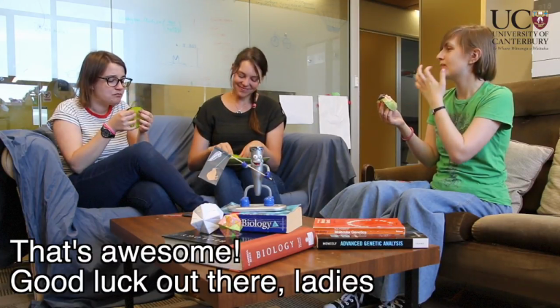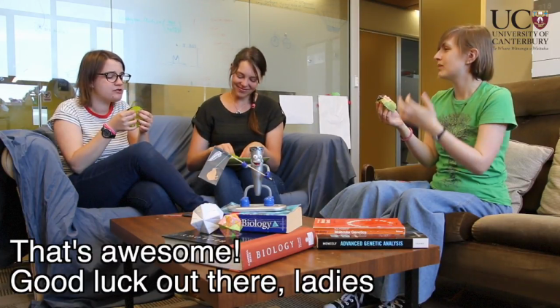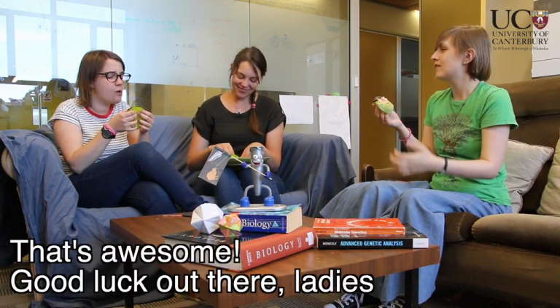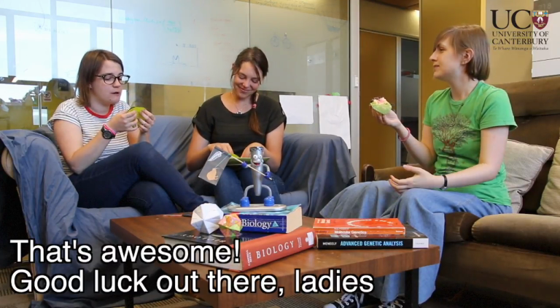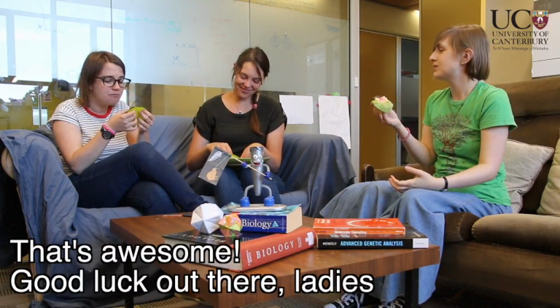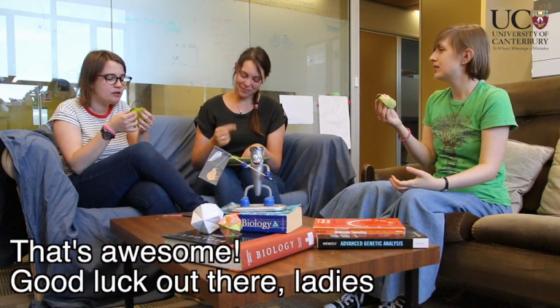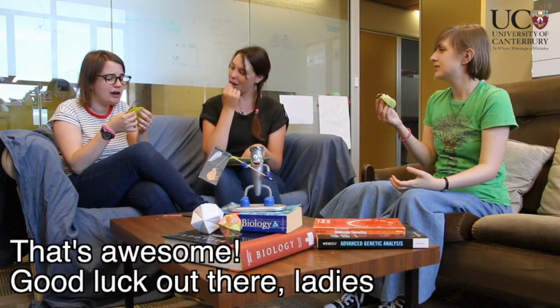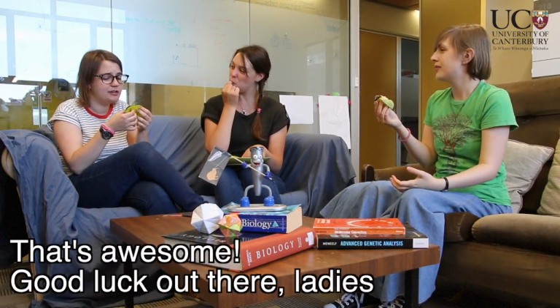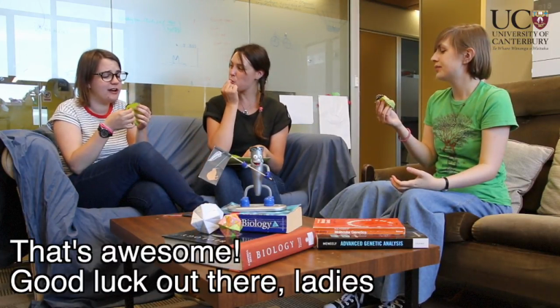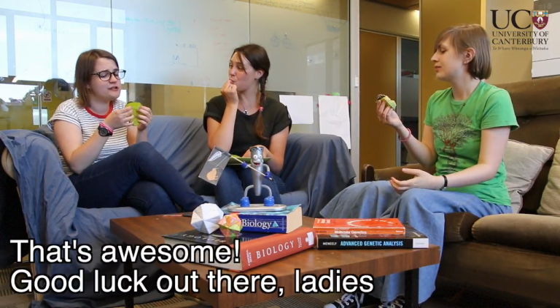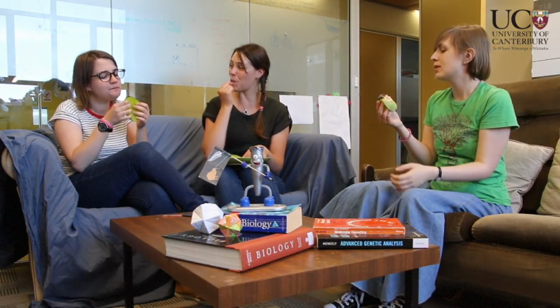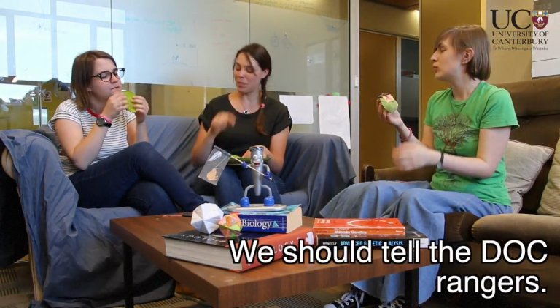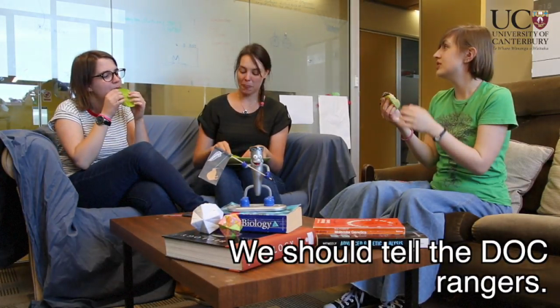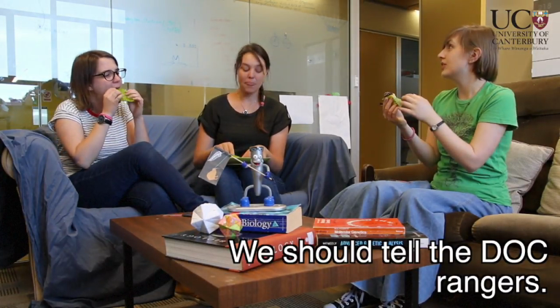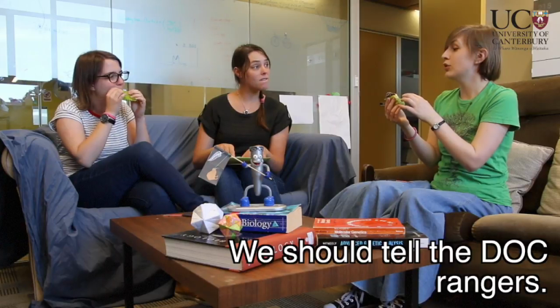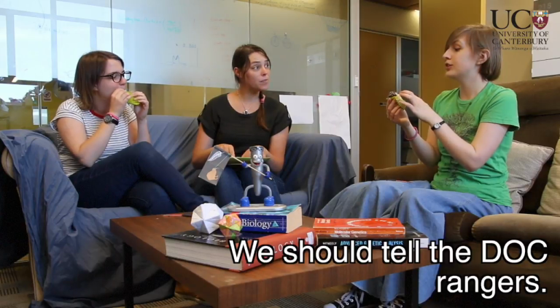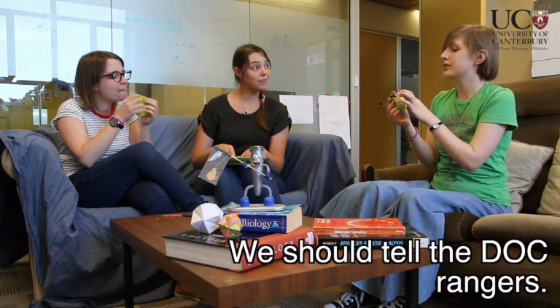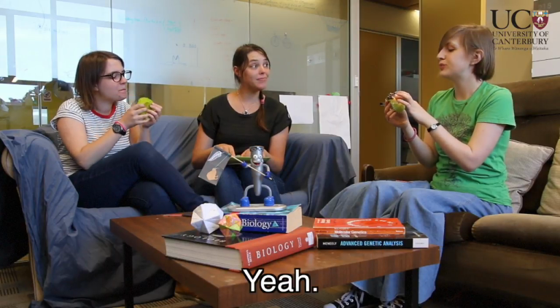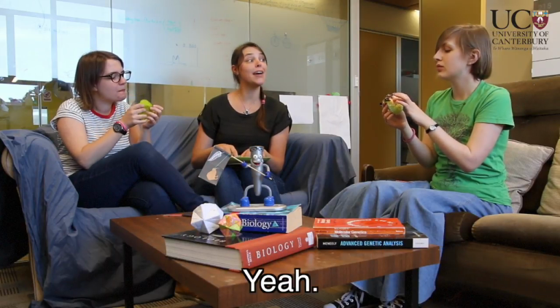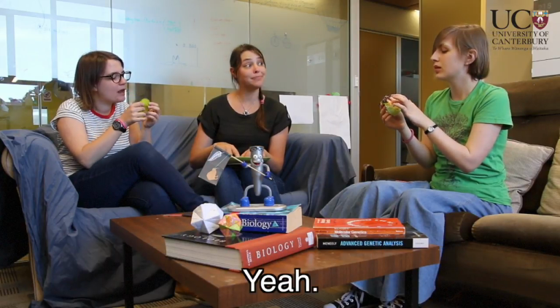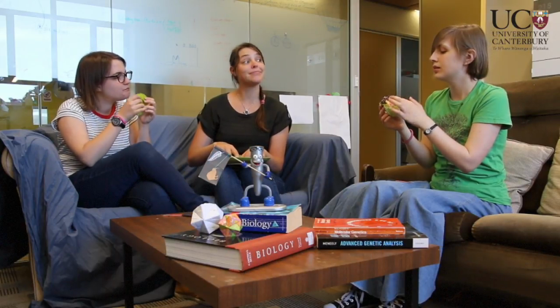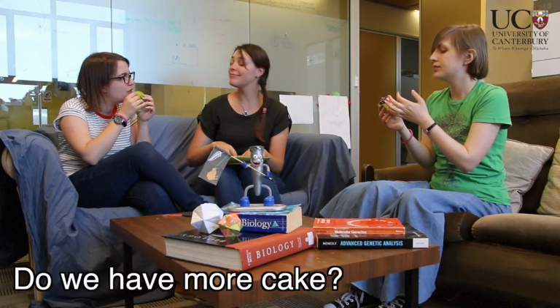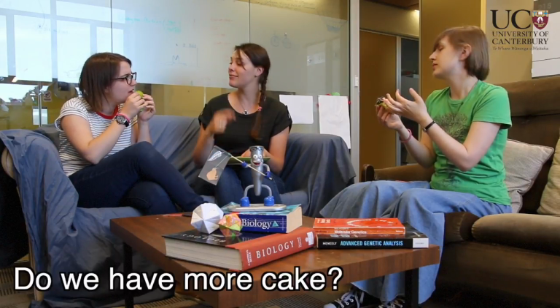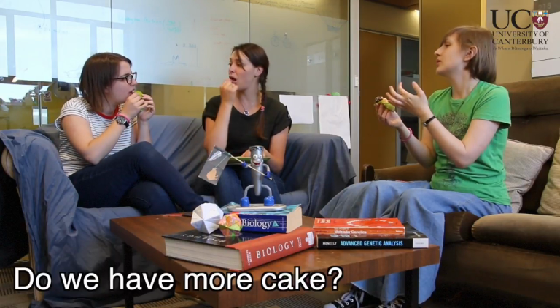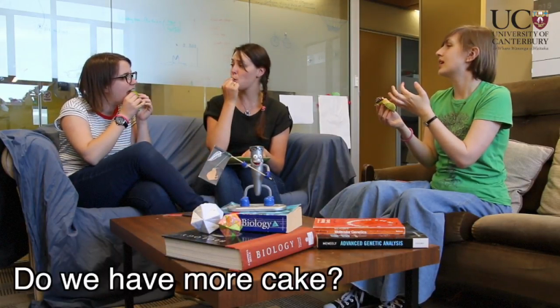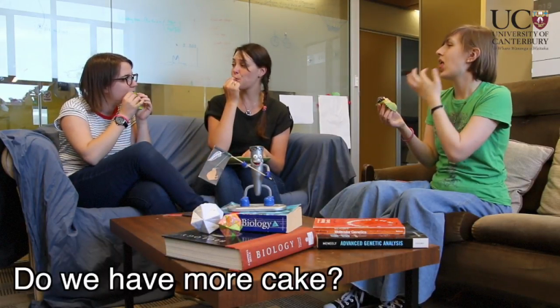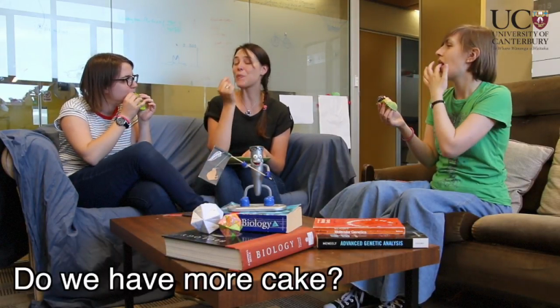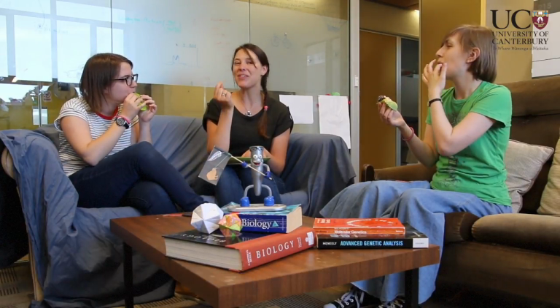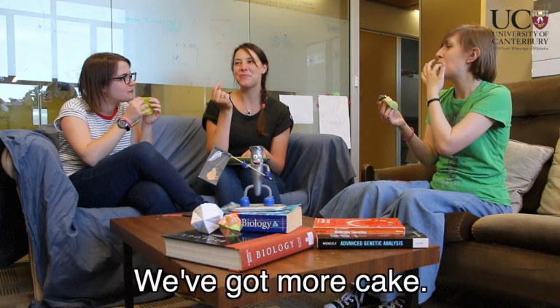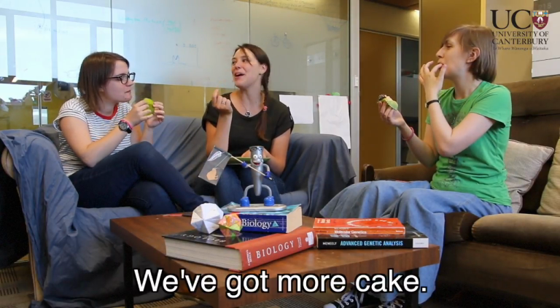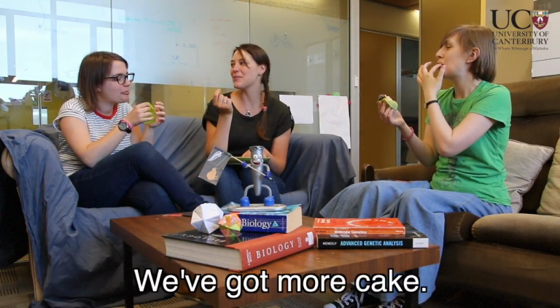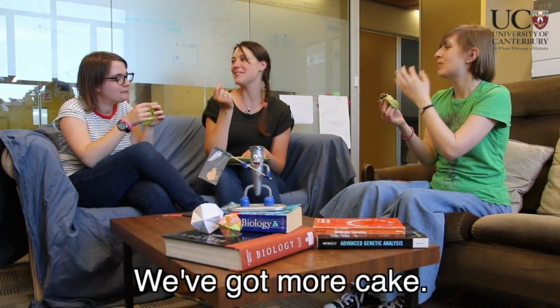That's awesome. Good luck out there, ladies. We should tell the dog rangers. Do we have more cake? We've got more cake.